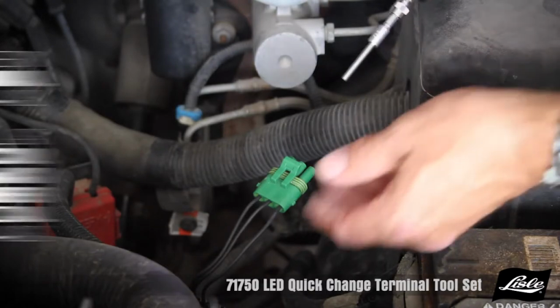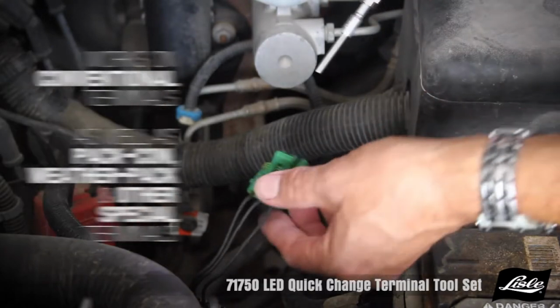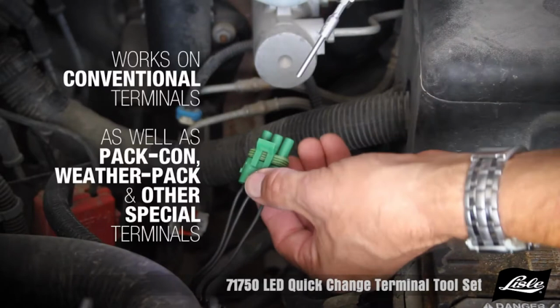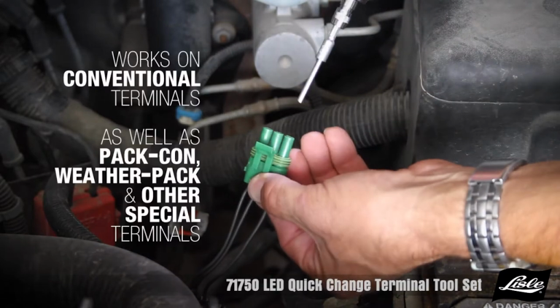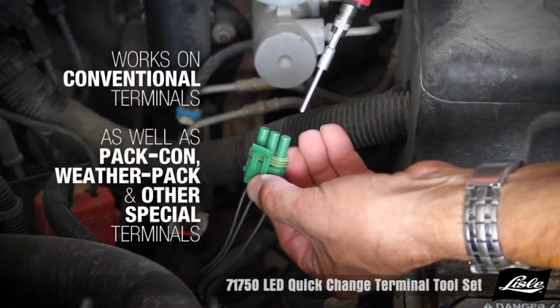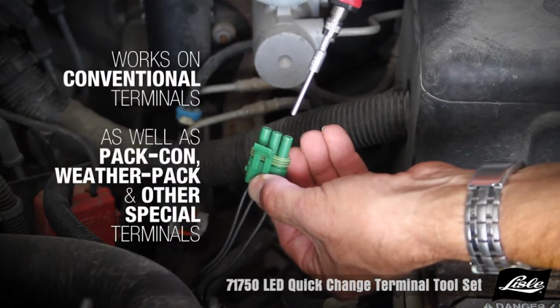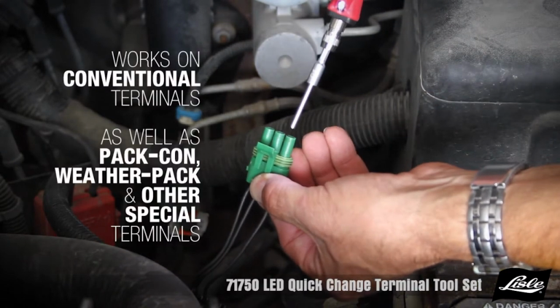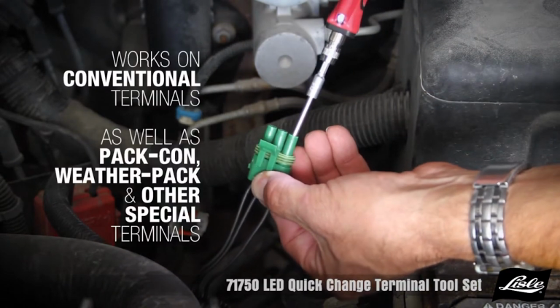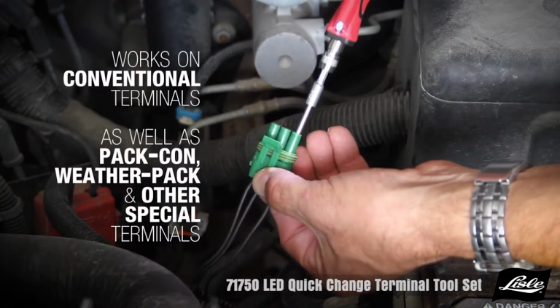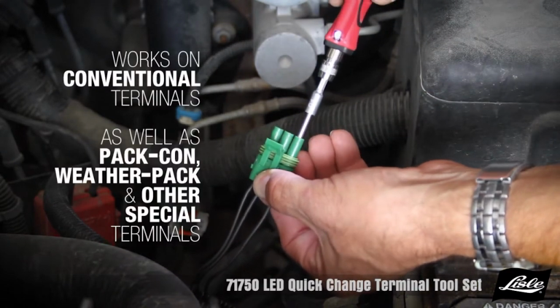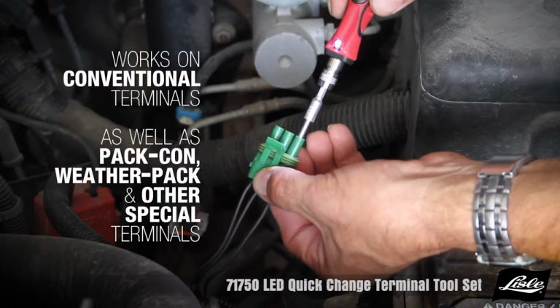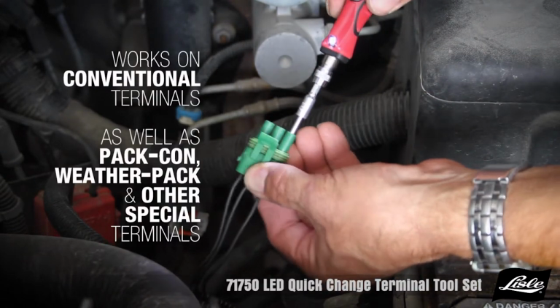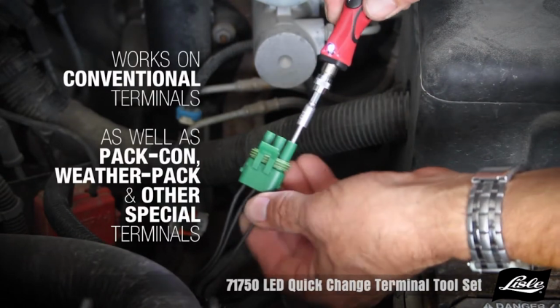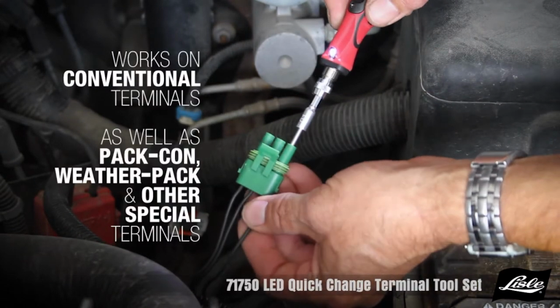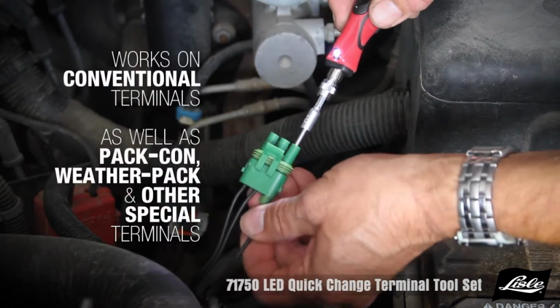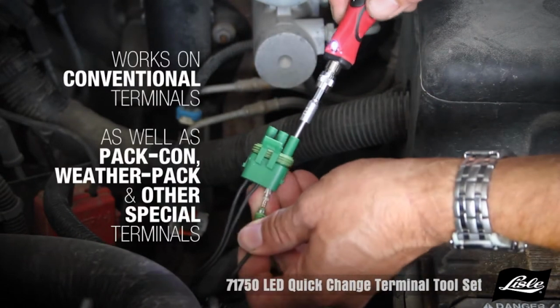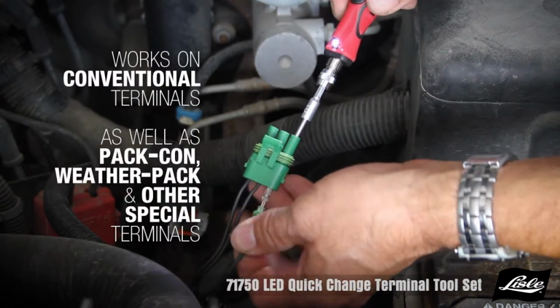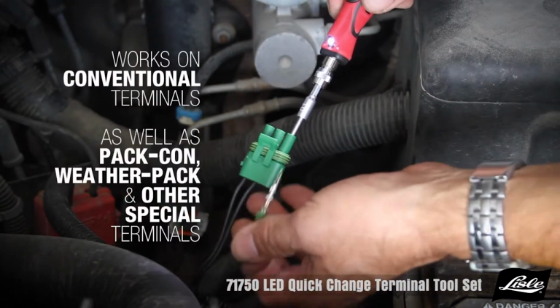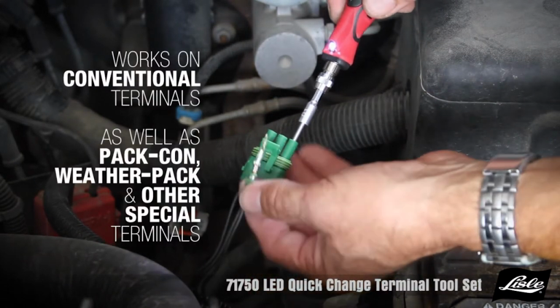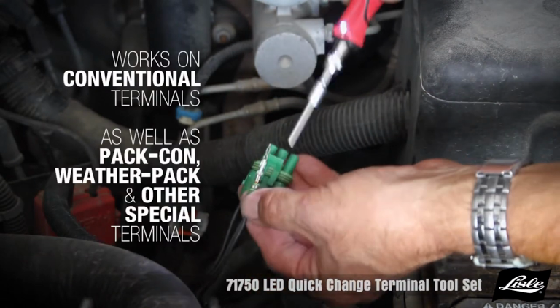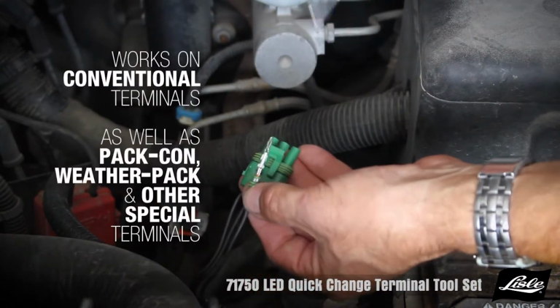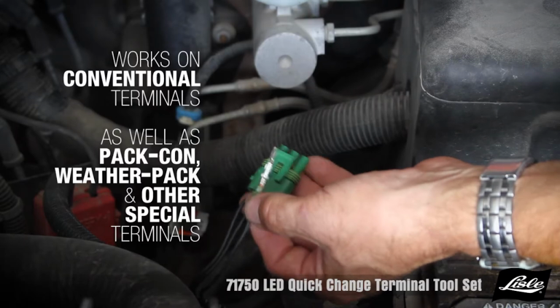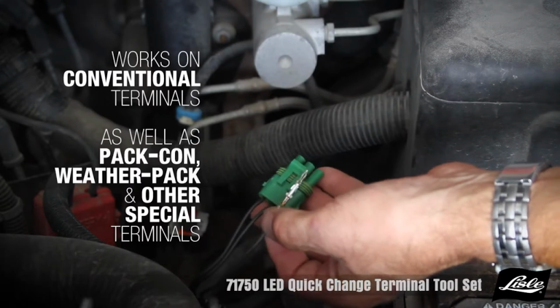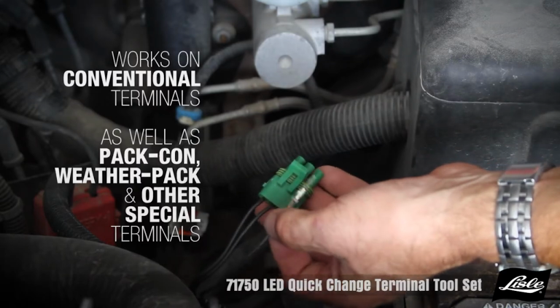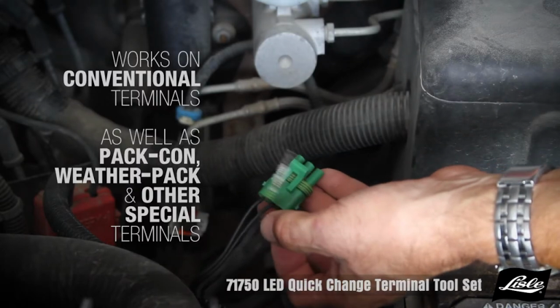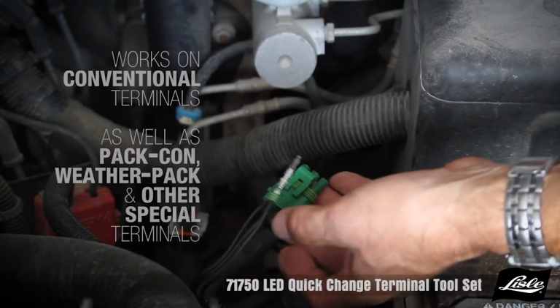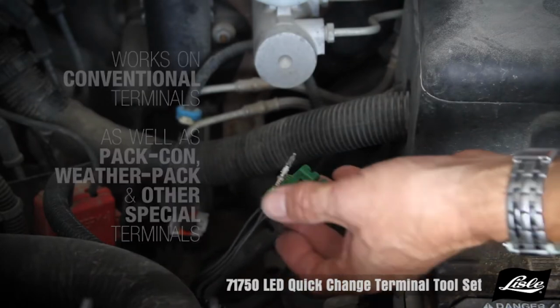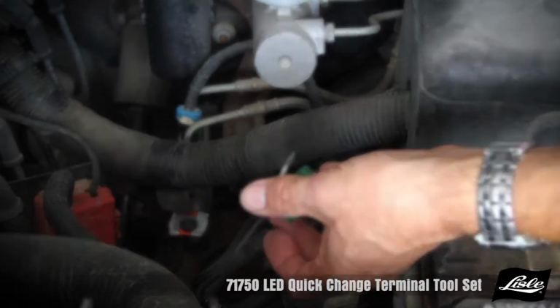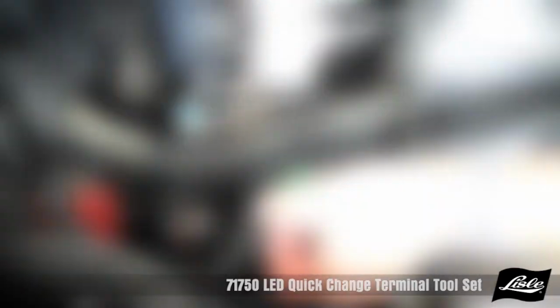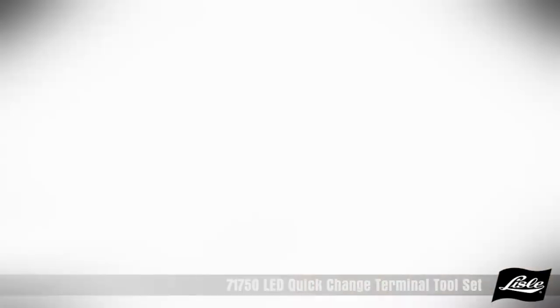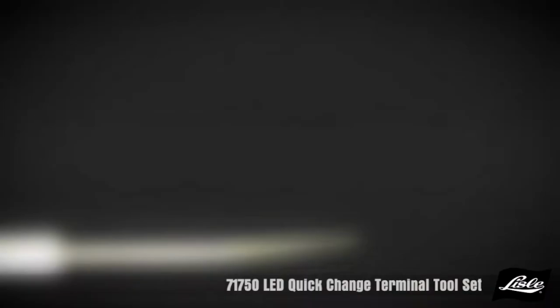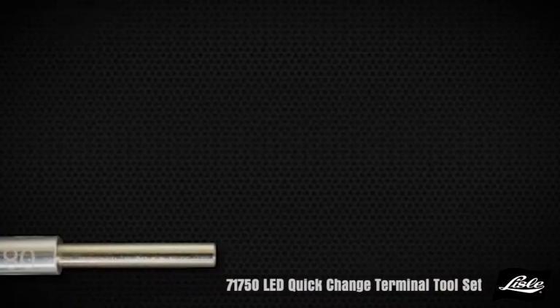The tool works on conventional terminals as well as pack-on, weather pack, and other special terminals found in domestic and import vehicles.